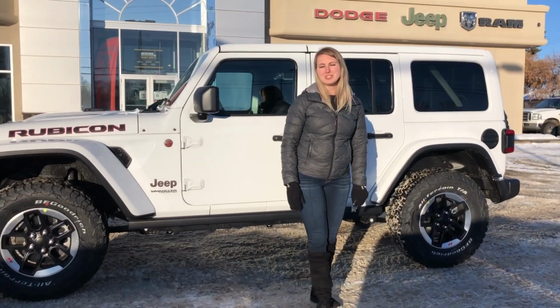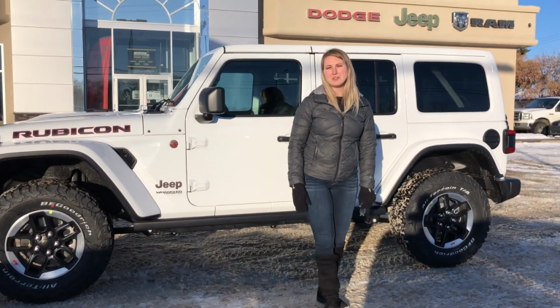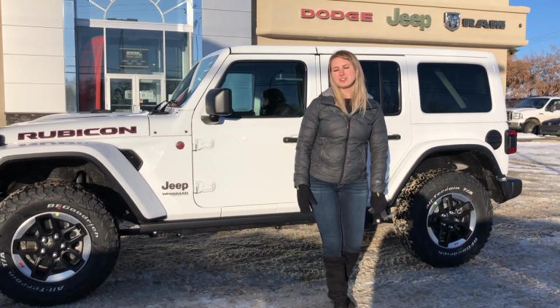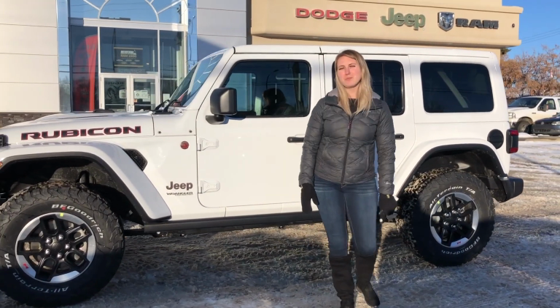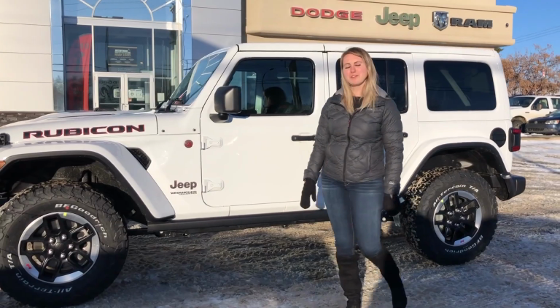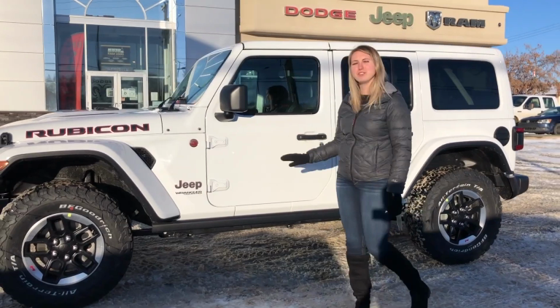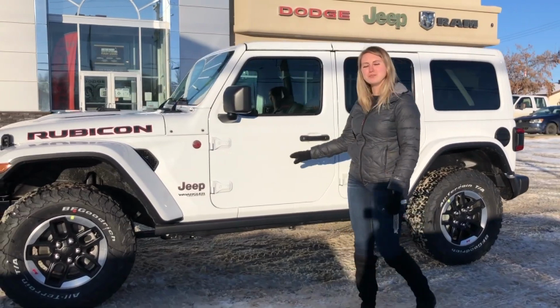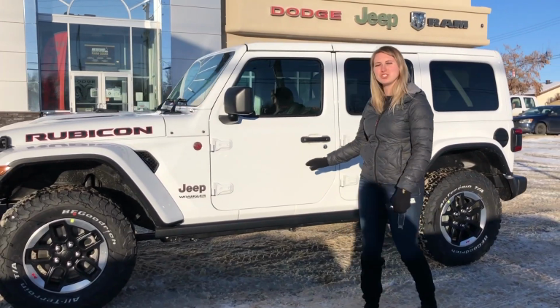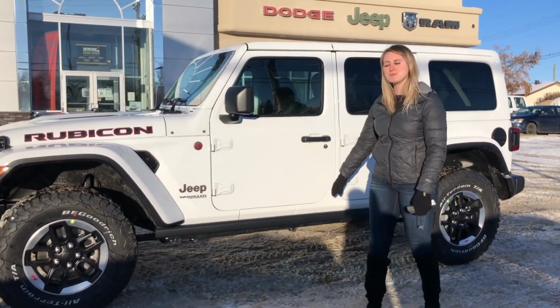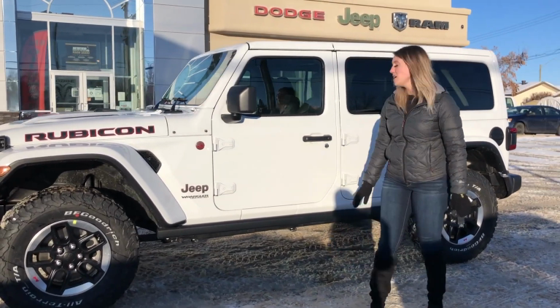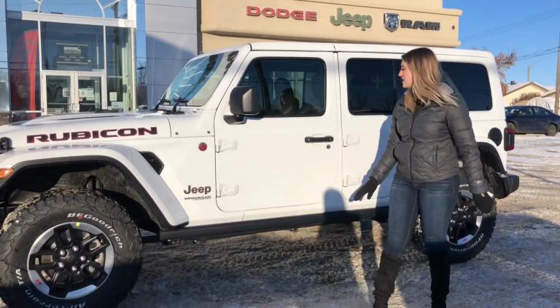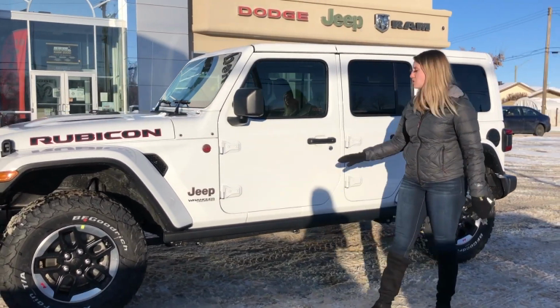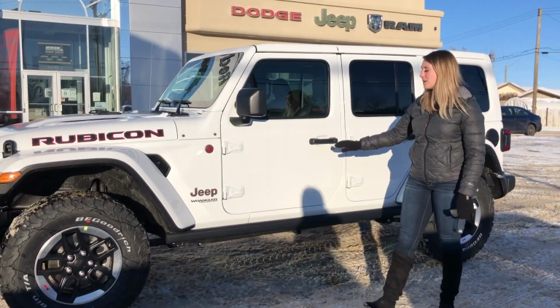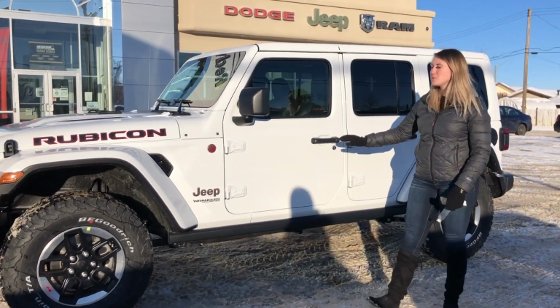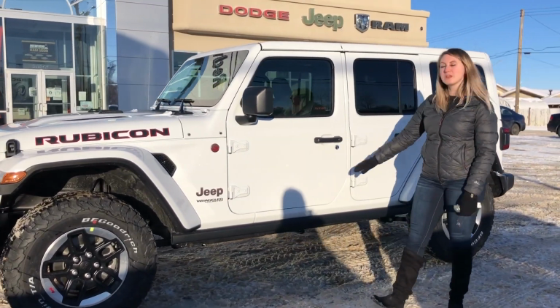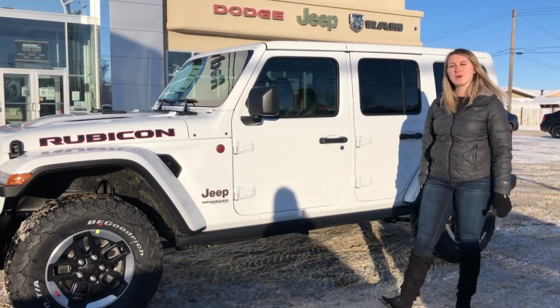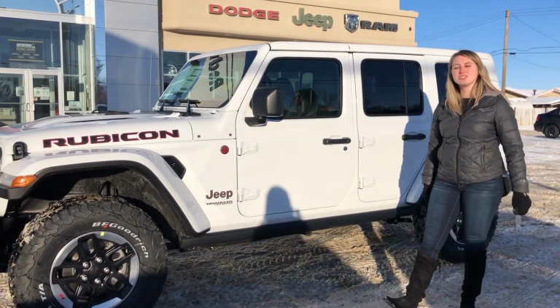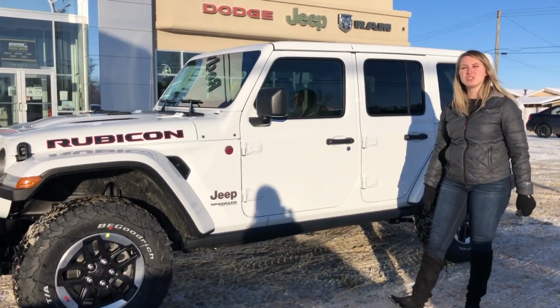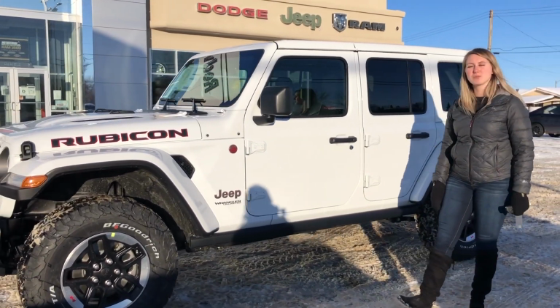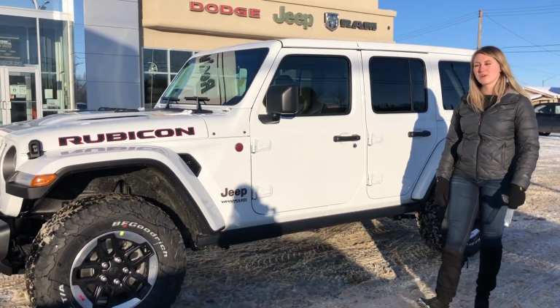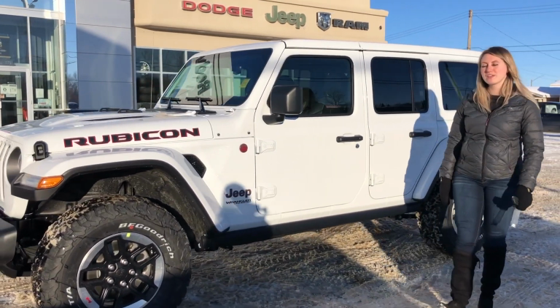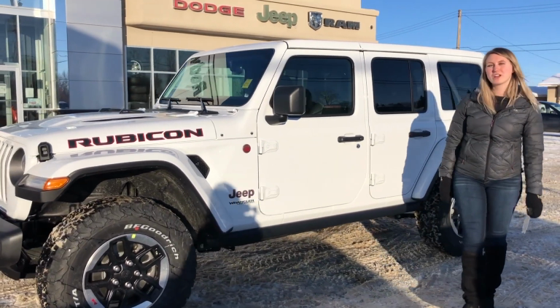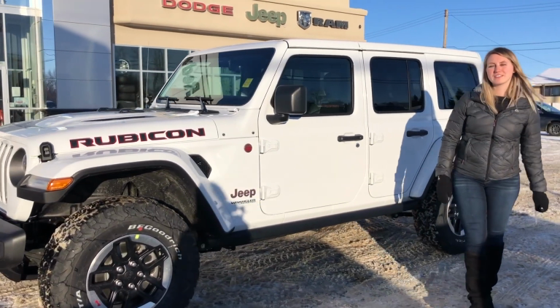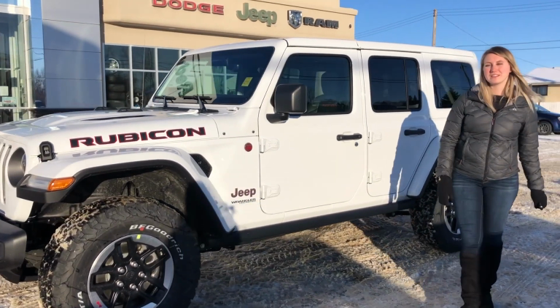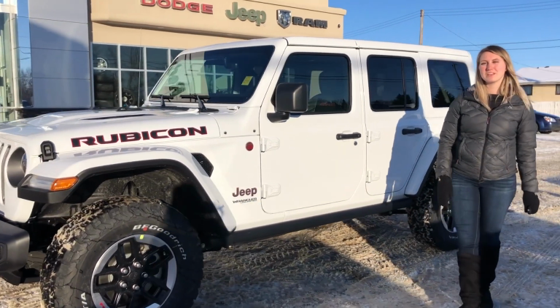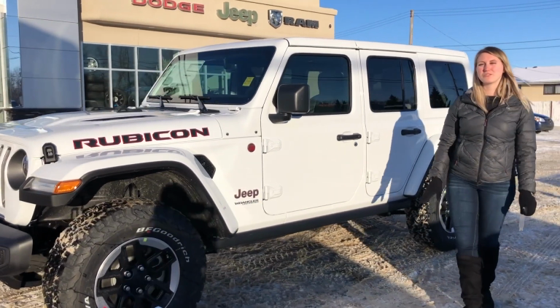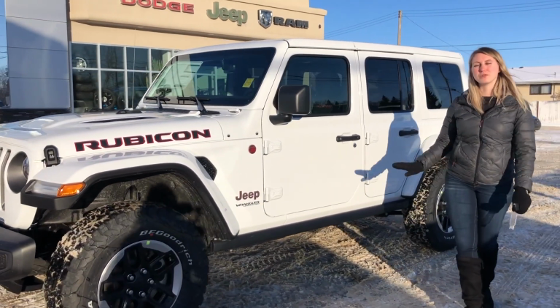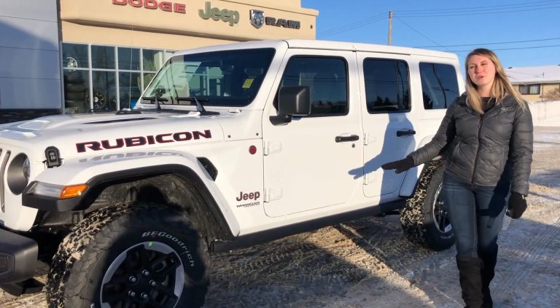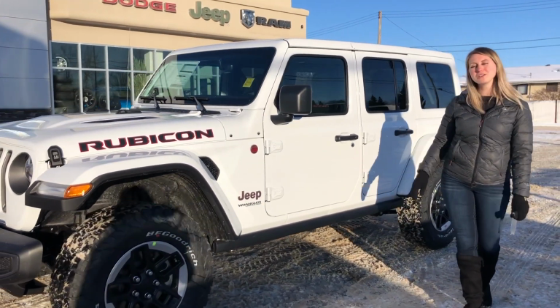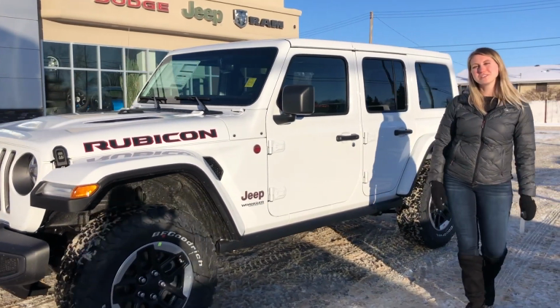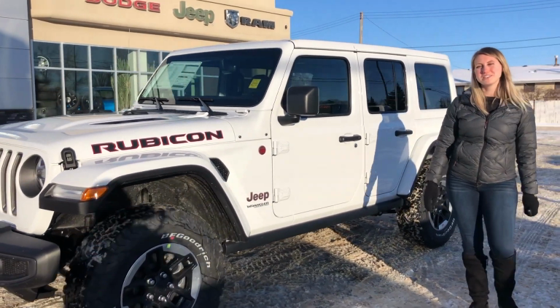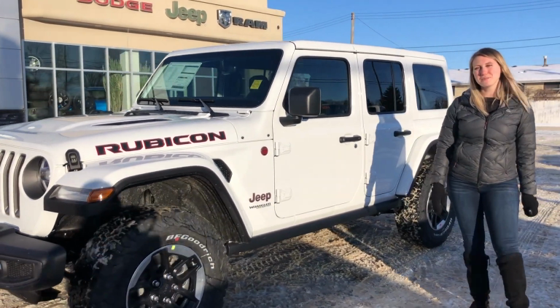Just wanted to show you one of our newest Jeeps. It's a 2021 Jeep Wrangler Unlimited Rubicon, so let's take a peek.